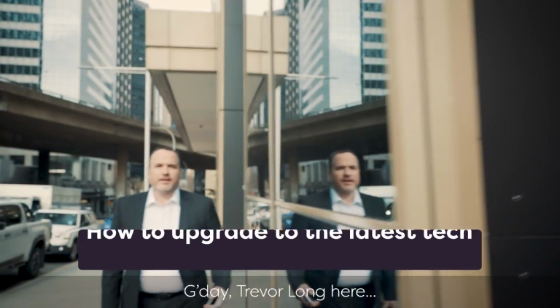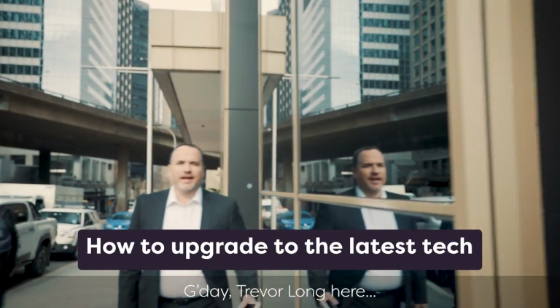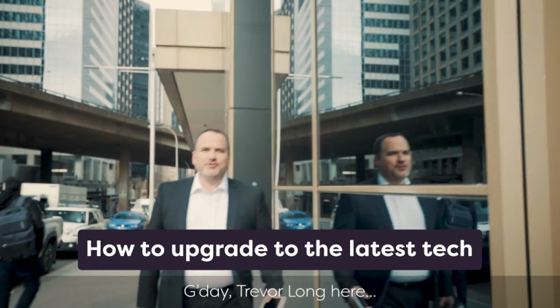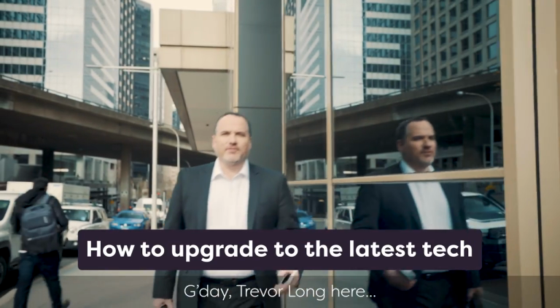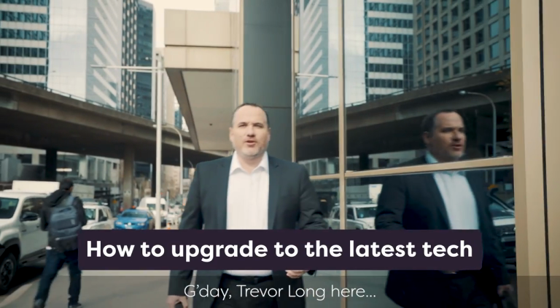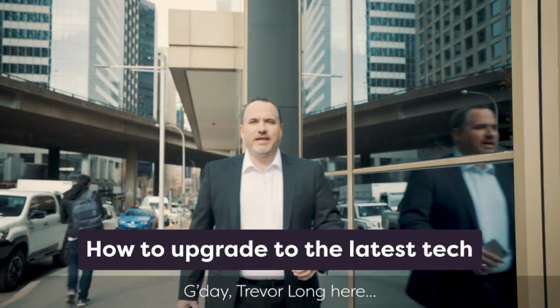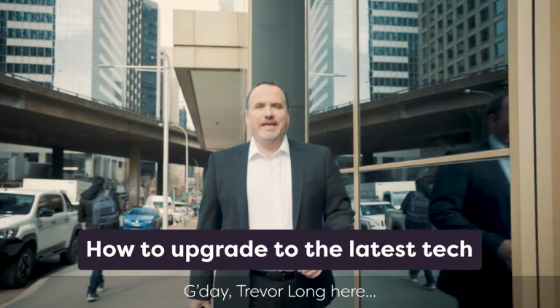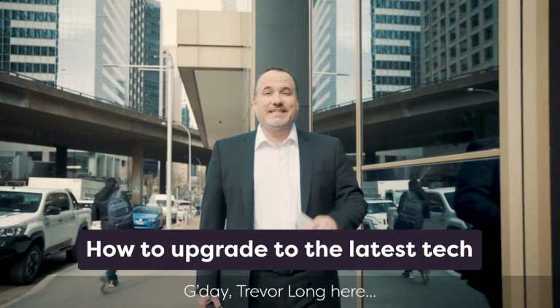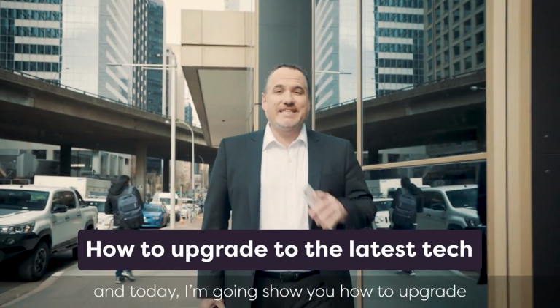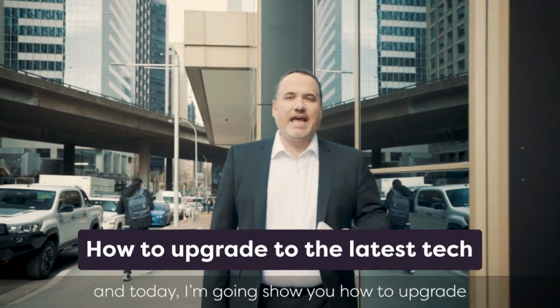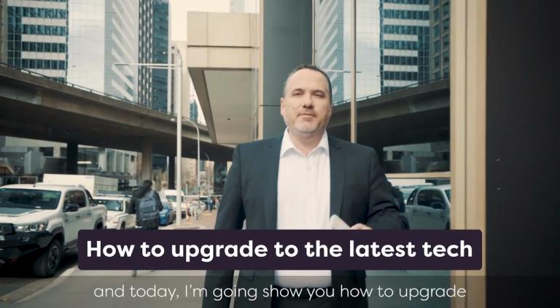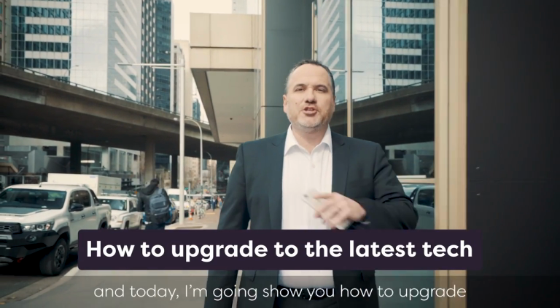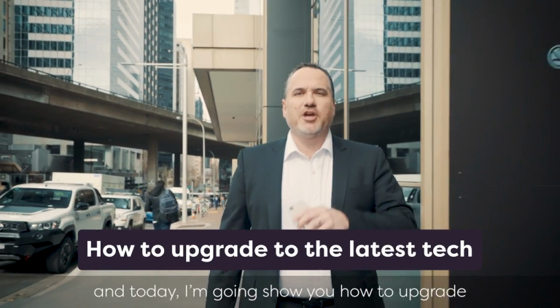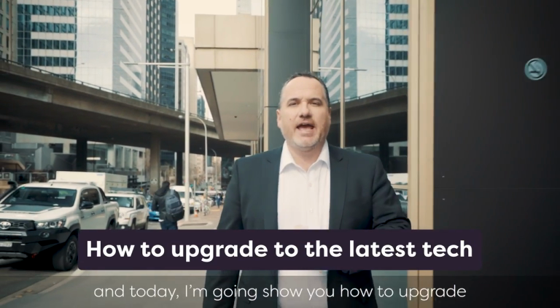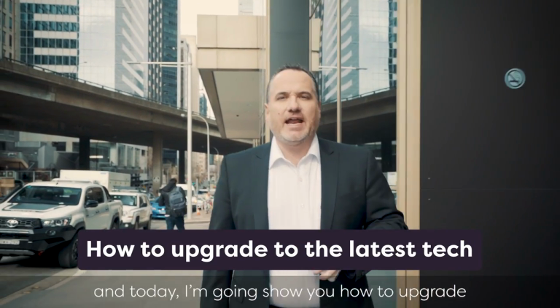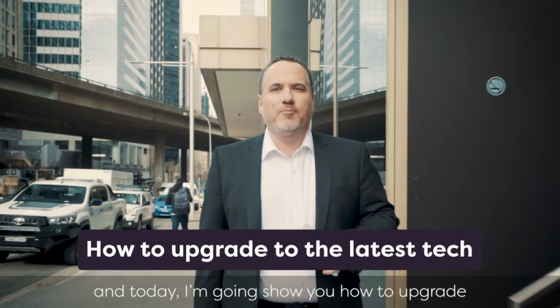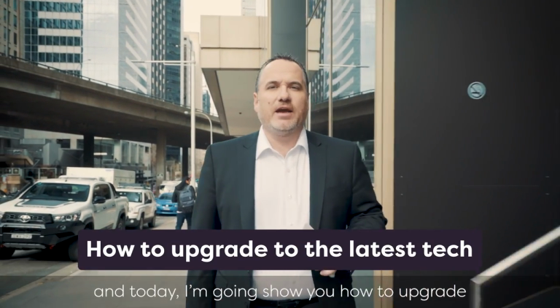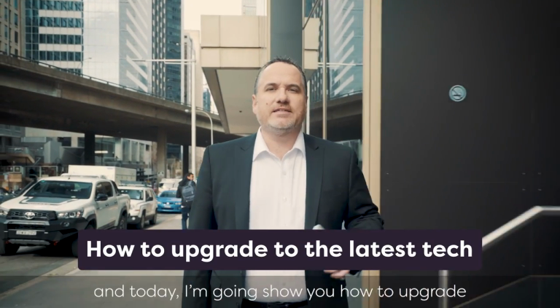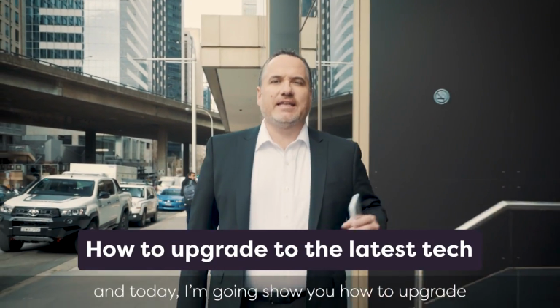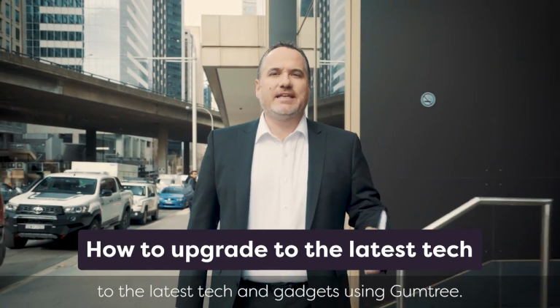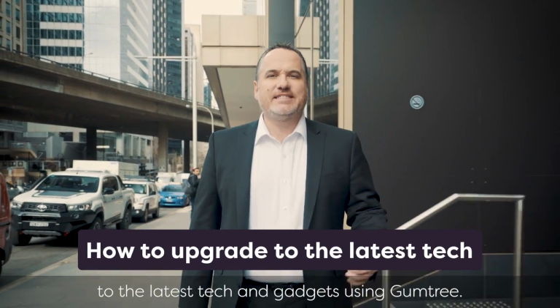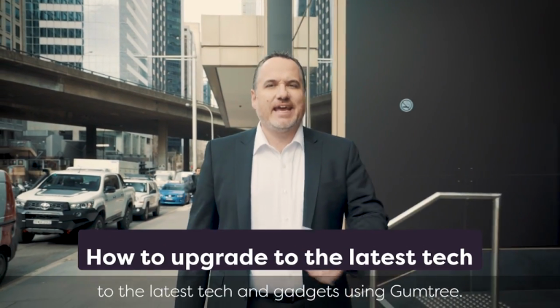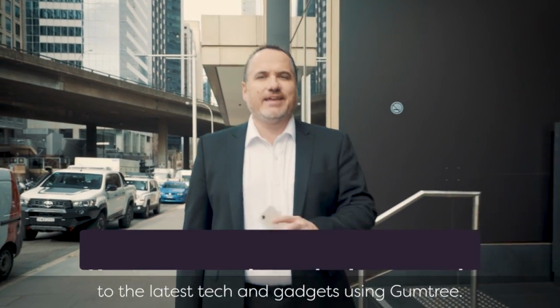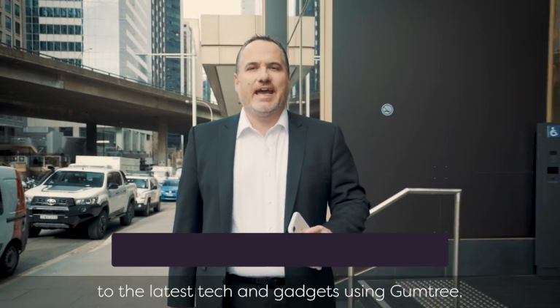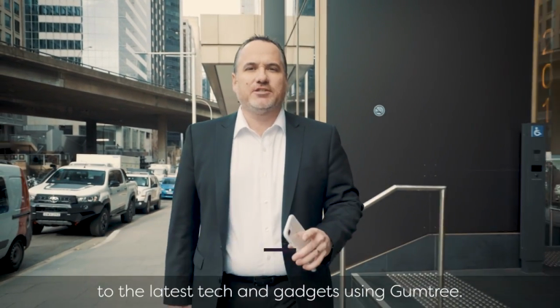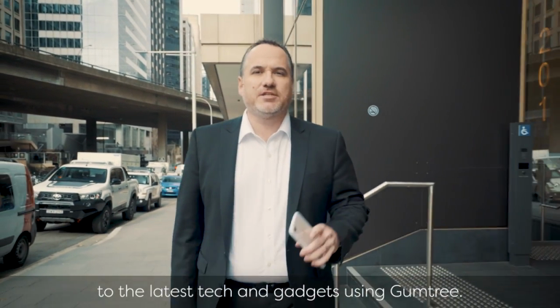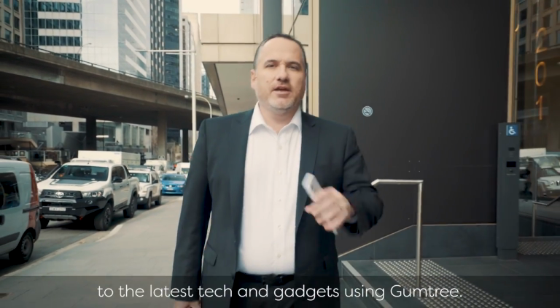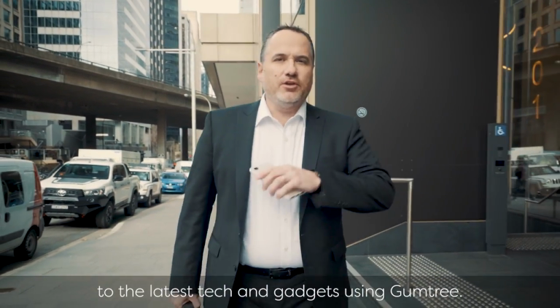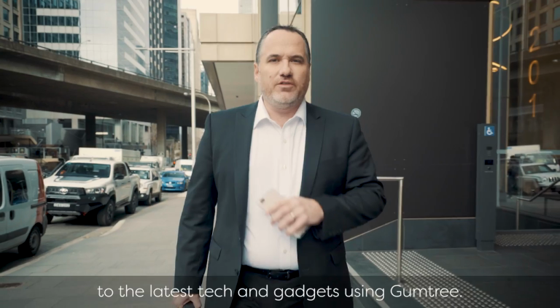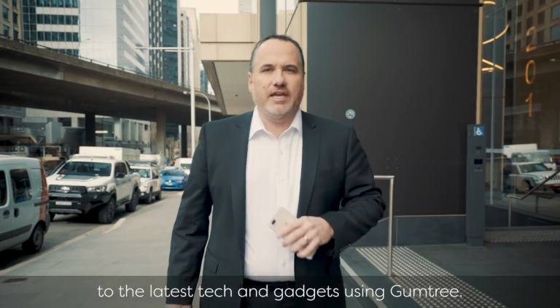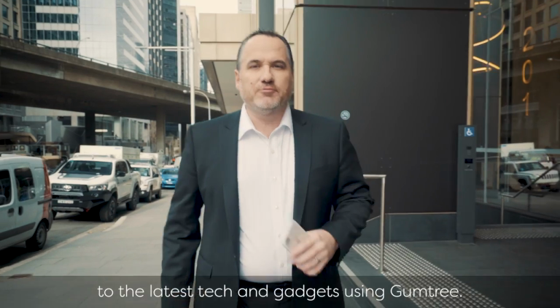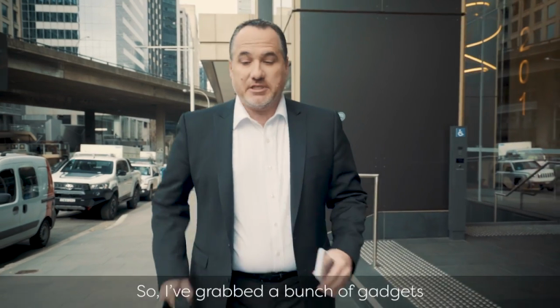G'day, Trevor Long here, and today I'm going to show you how to upgrade to the latest tech and gadgets using Gumtree.